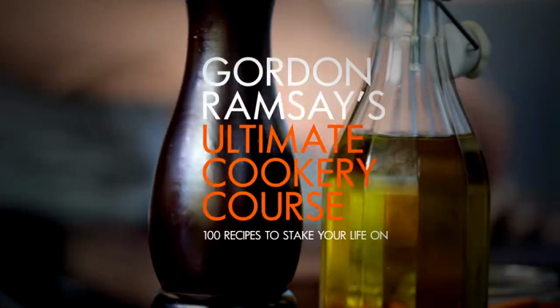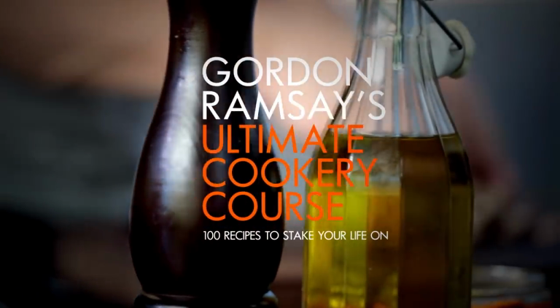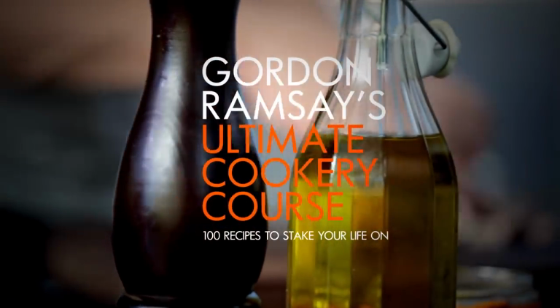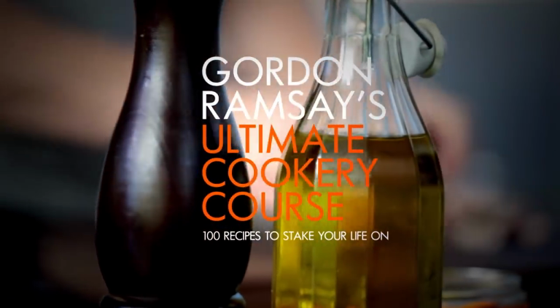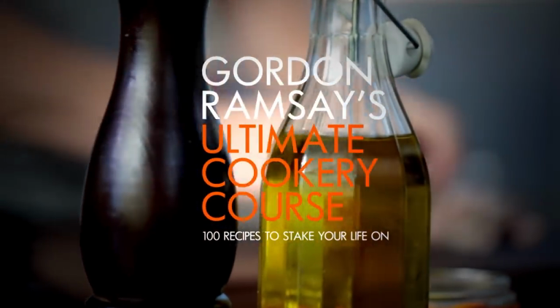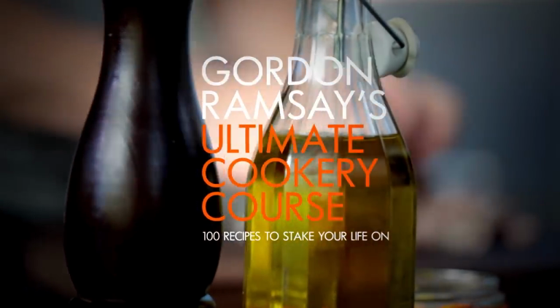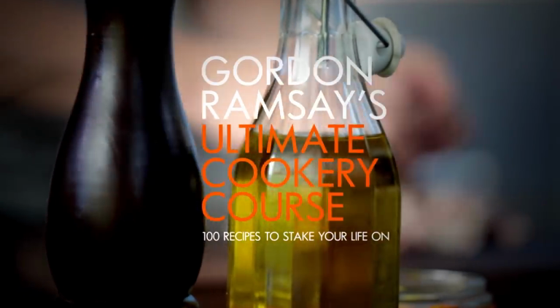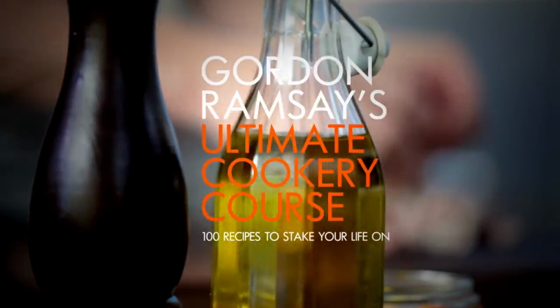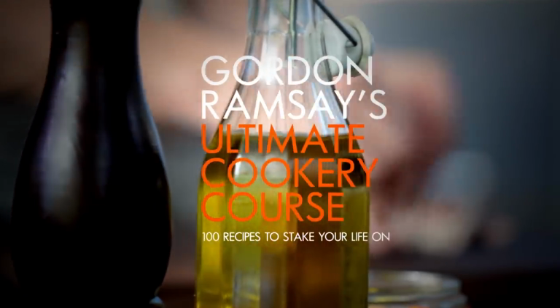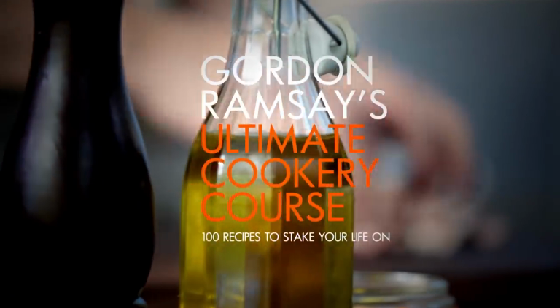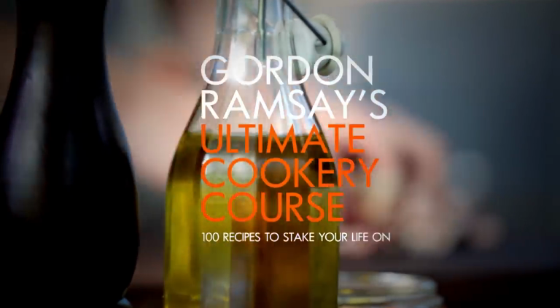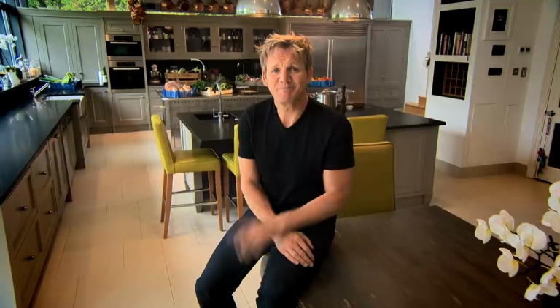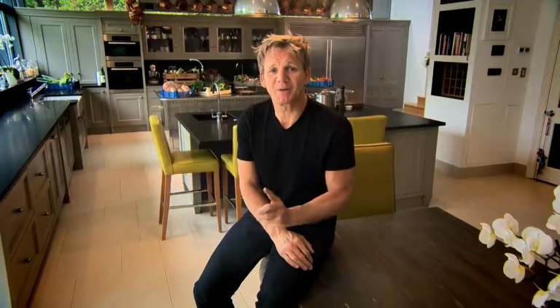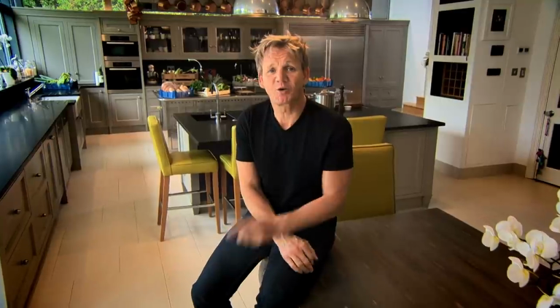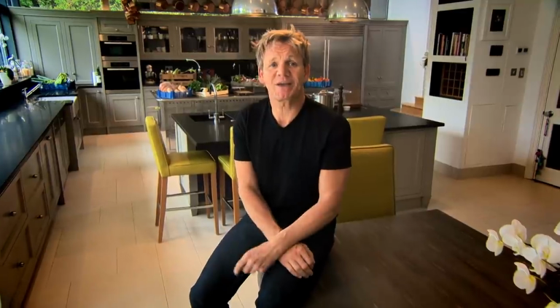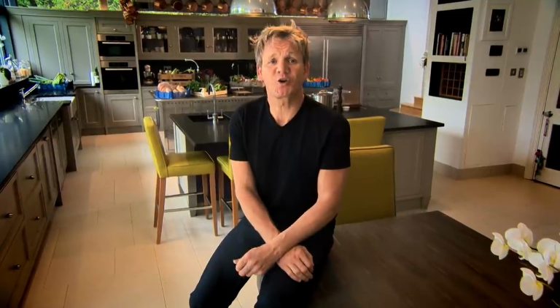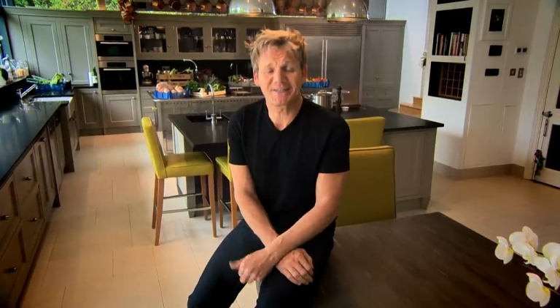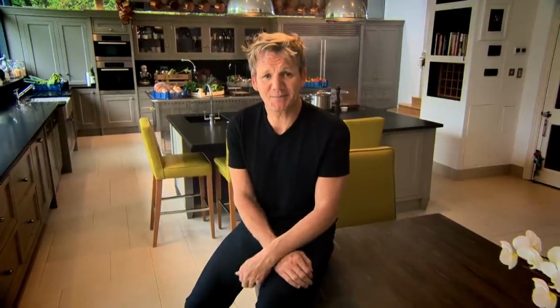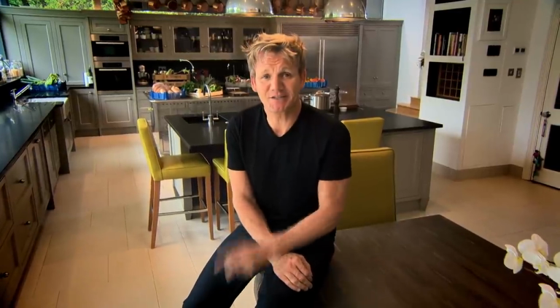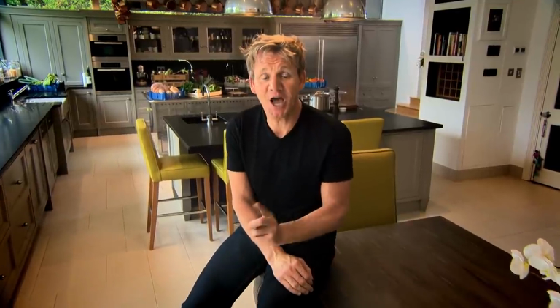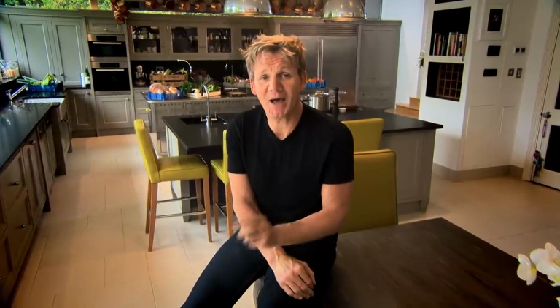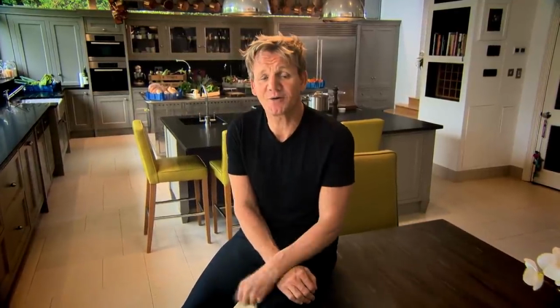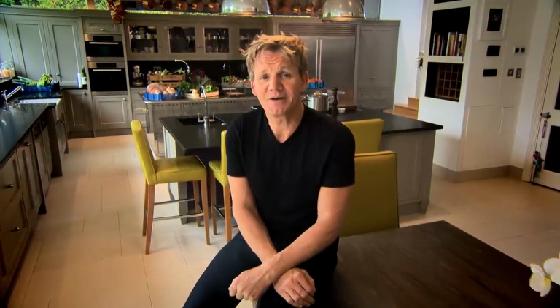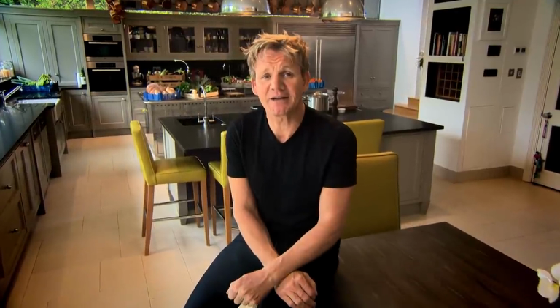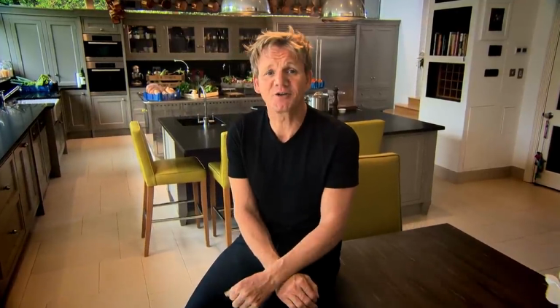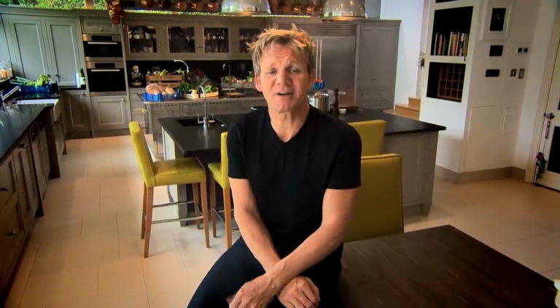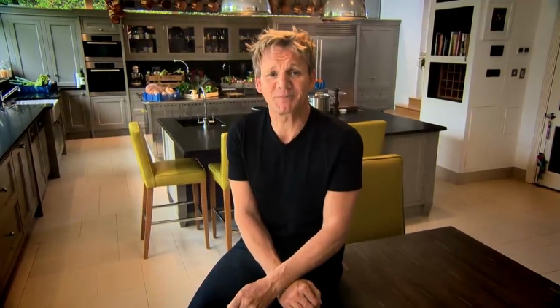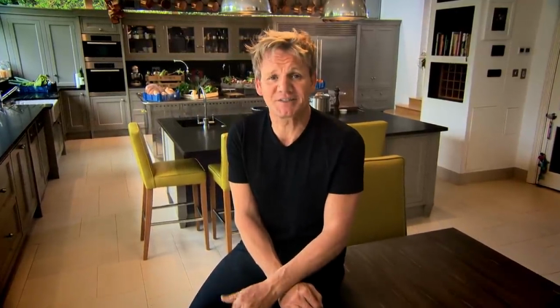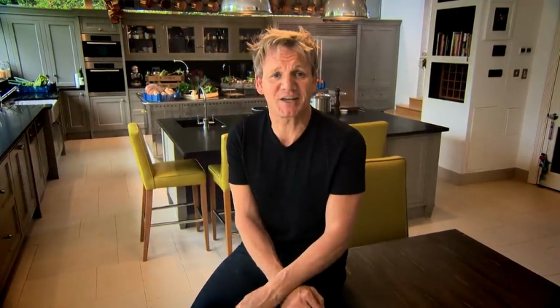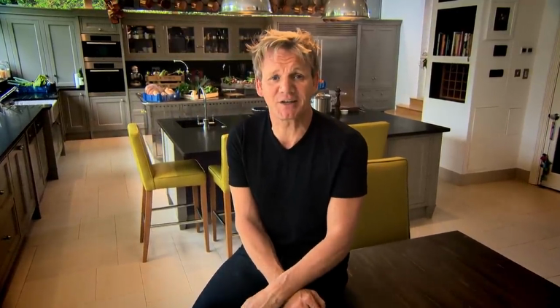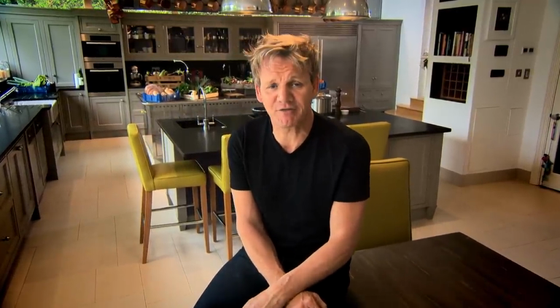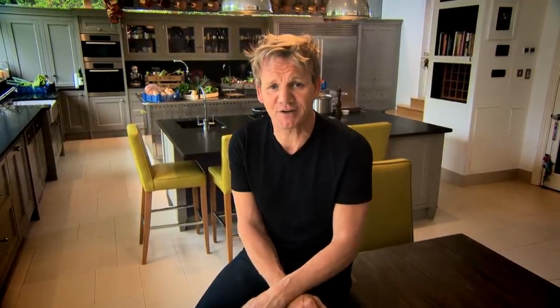Welcome to my ultimate cookery course, packed with quick cooking tips, know-how, and 100 recipes to stake your life on.